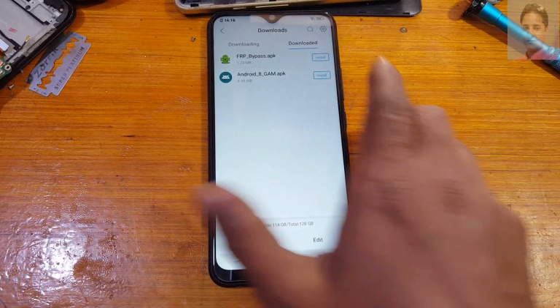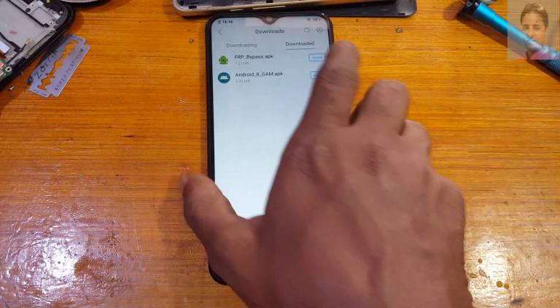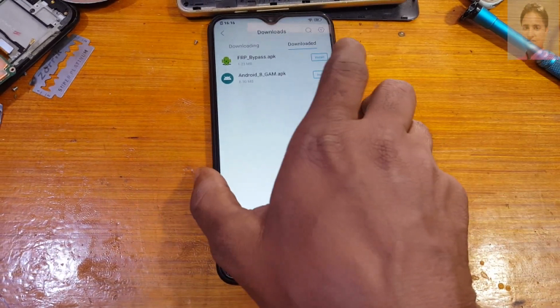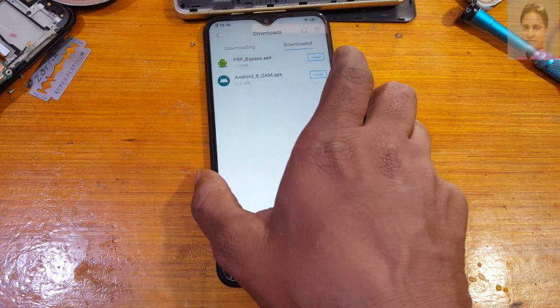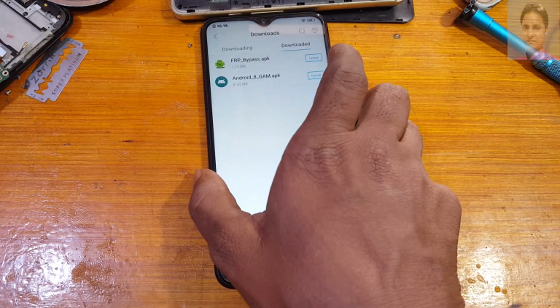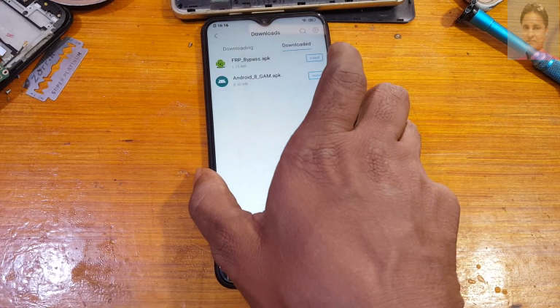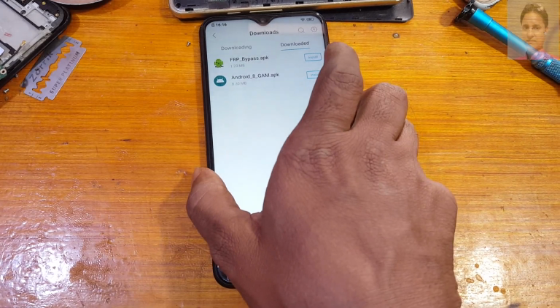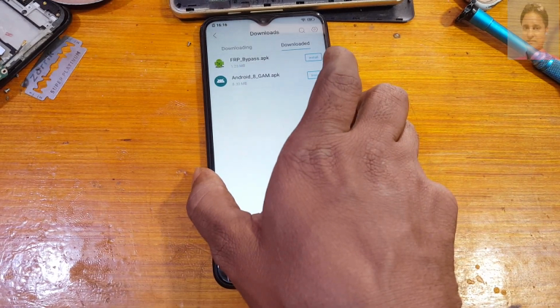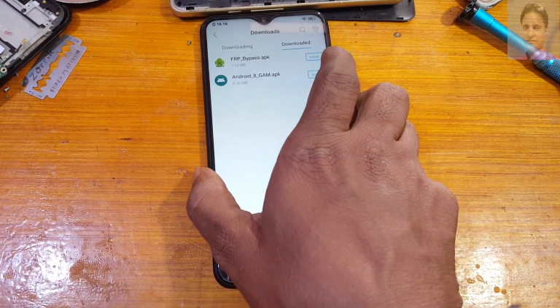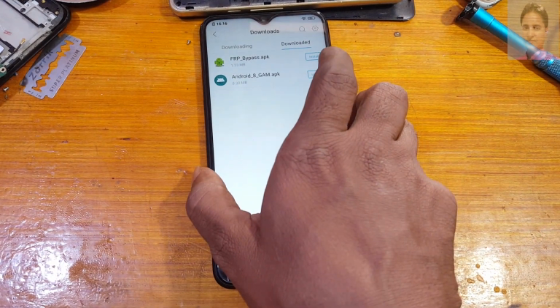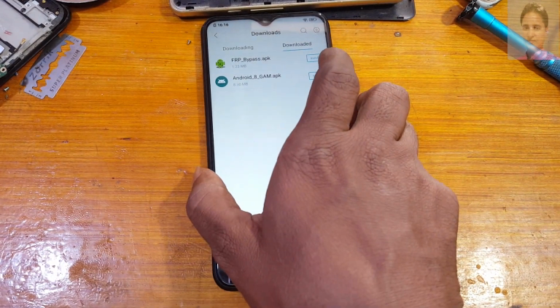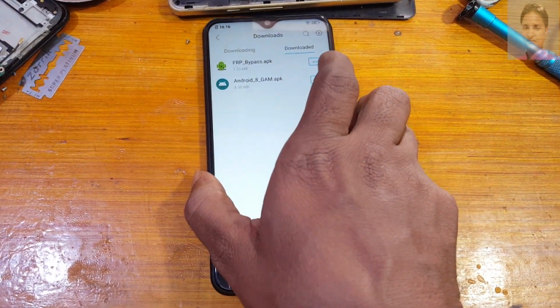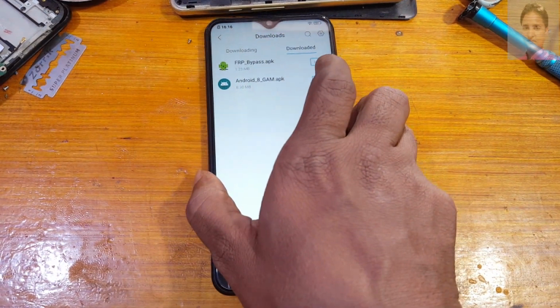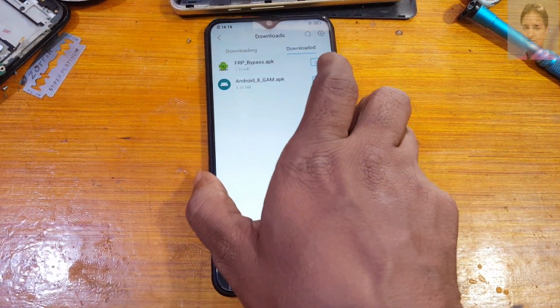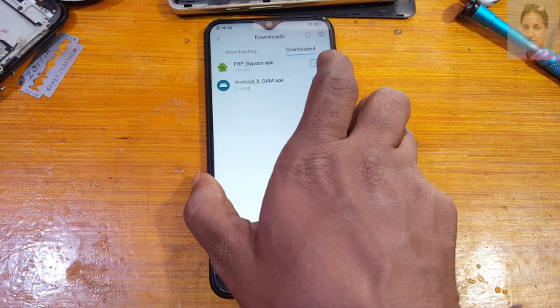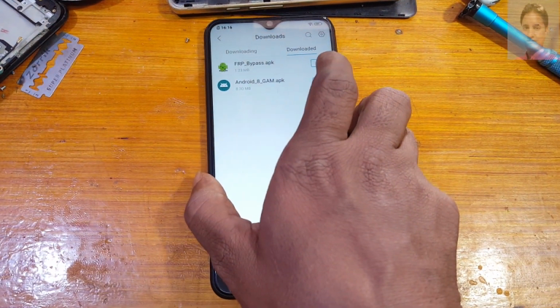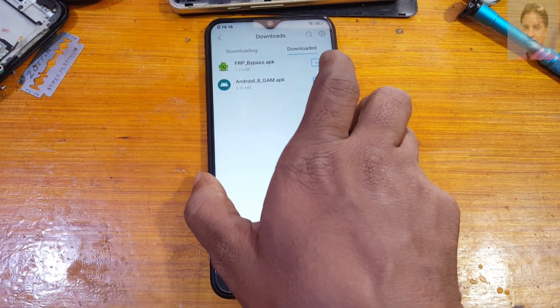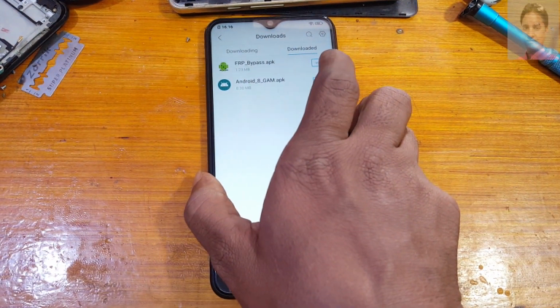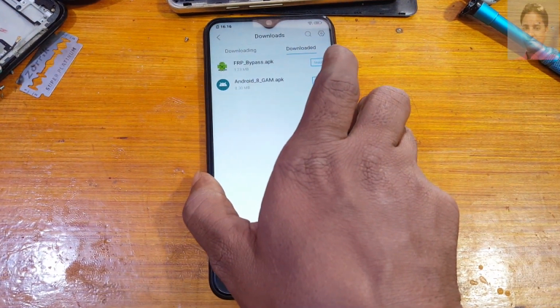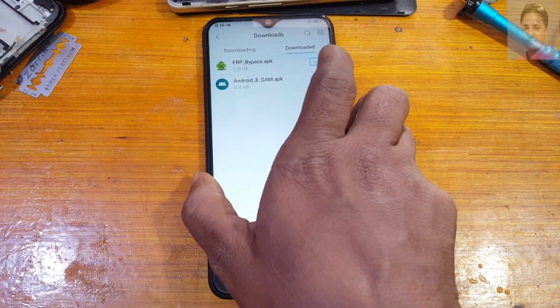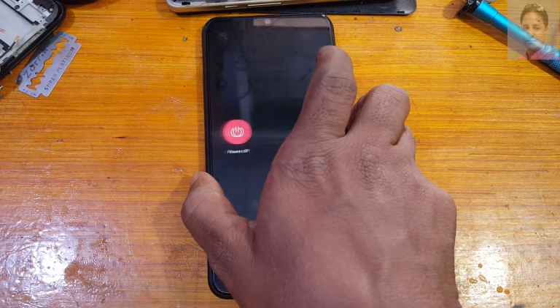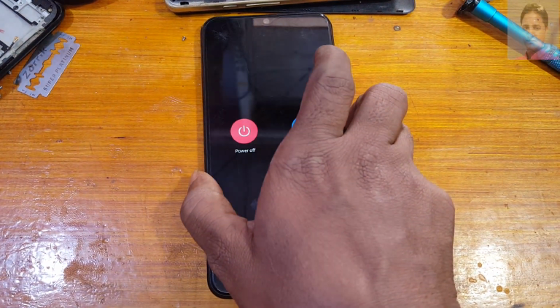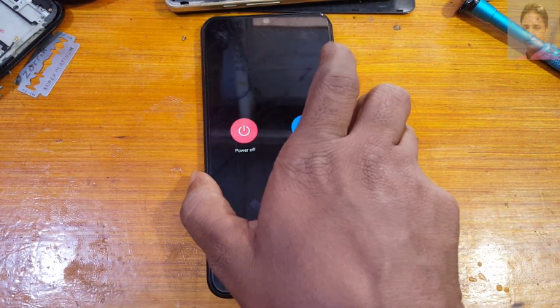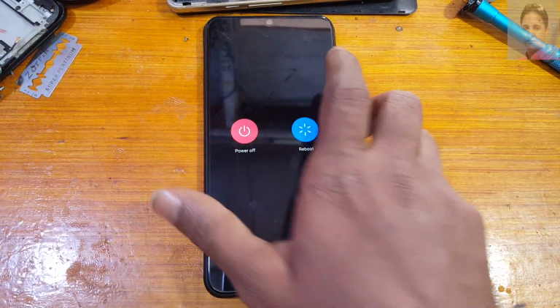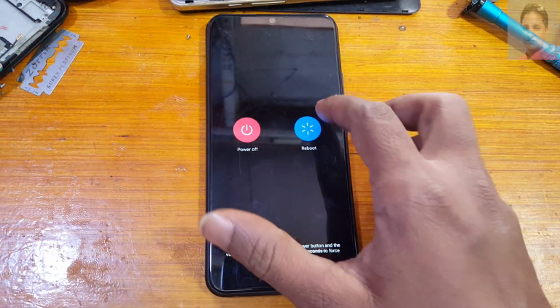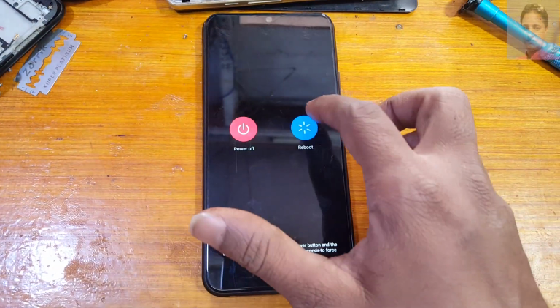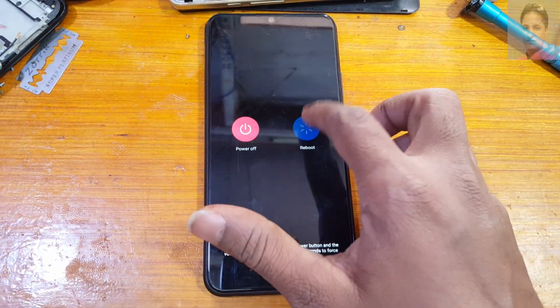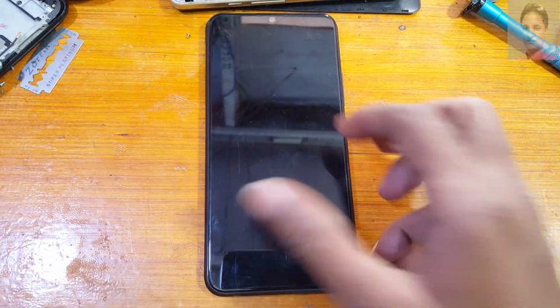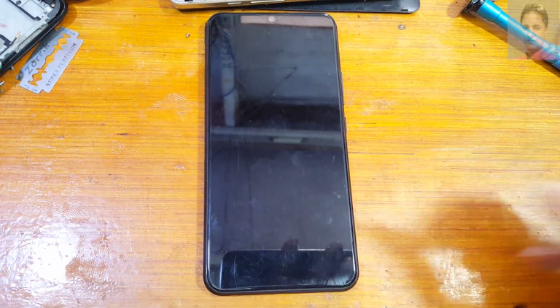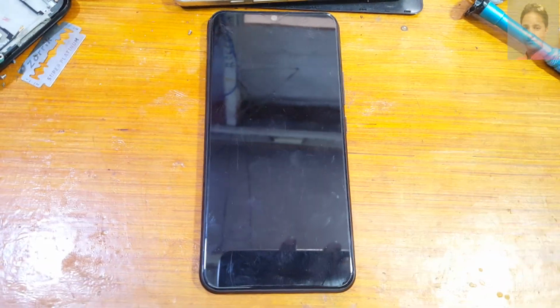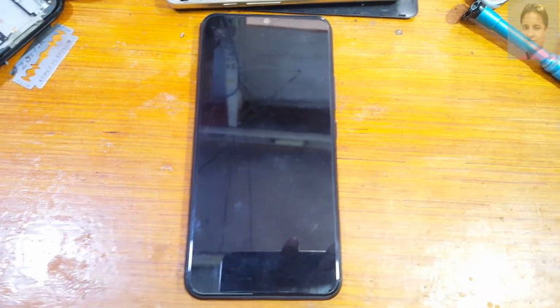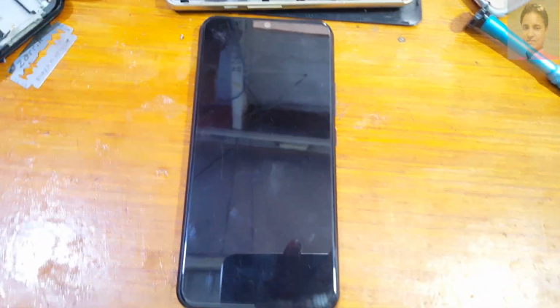It's clear. Now press the power button and reboot your phone.